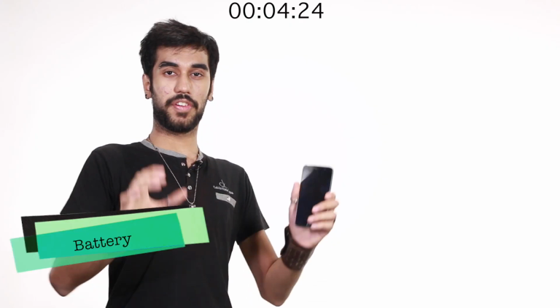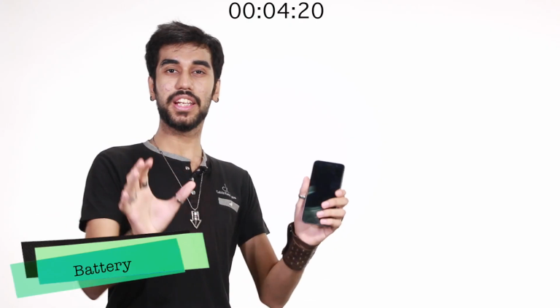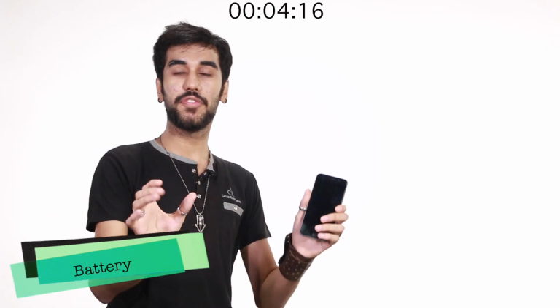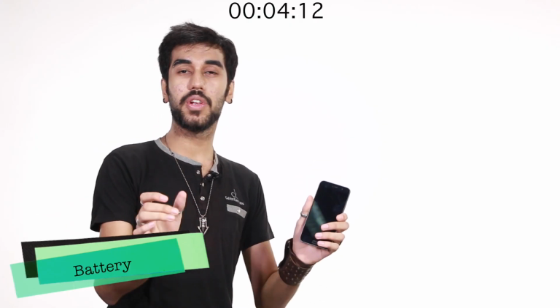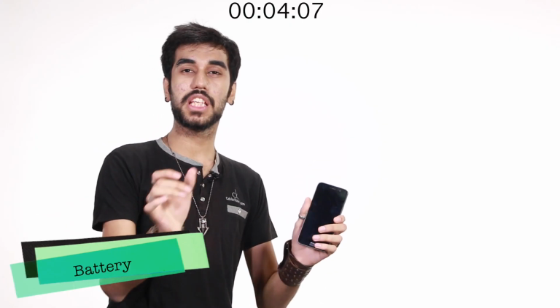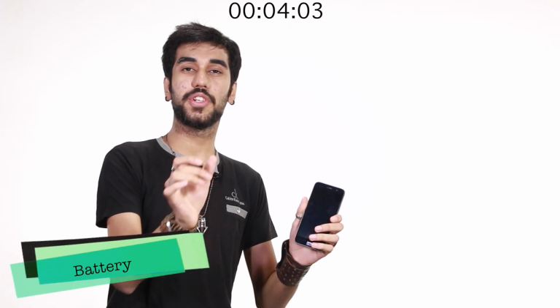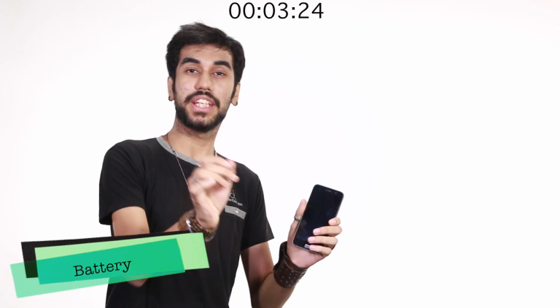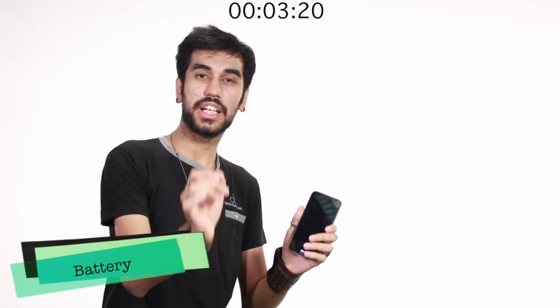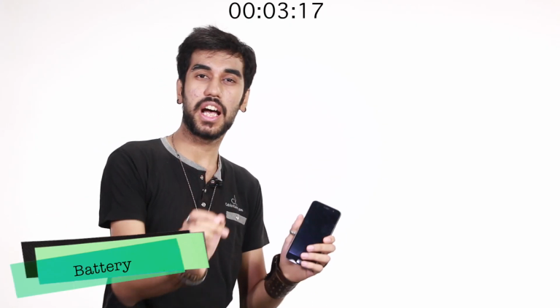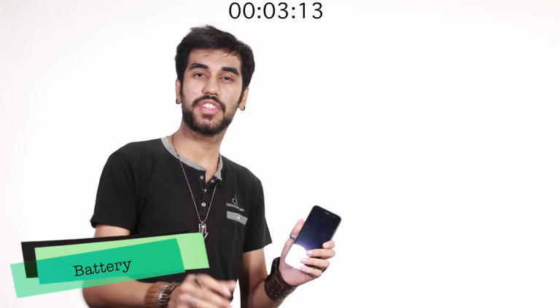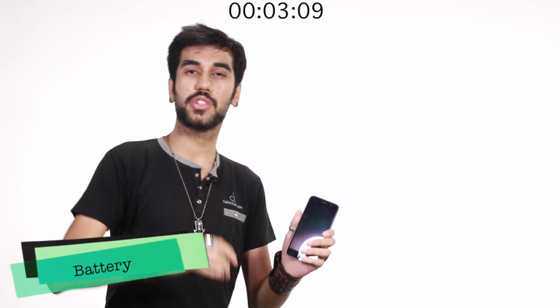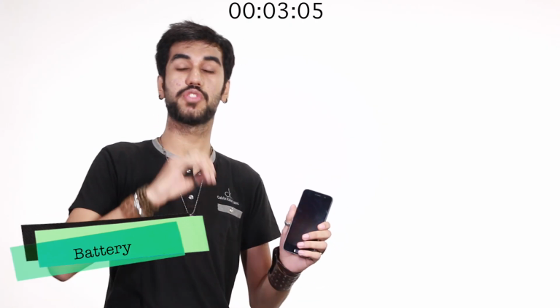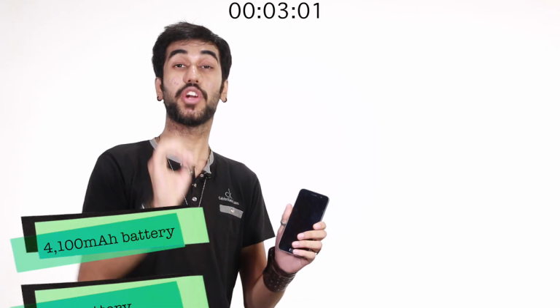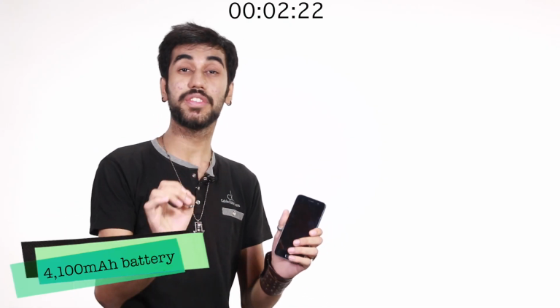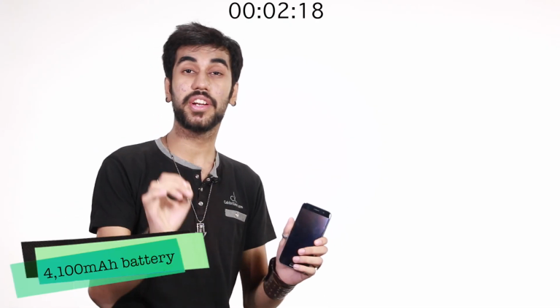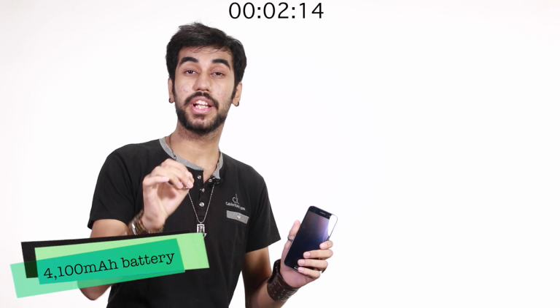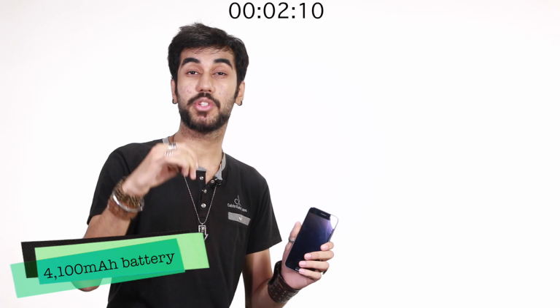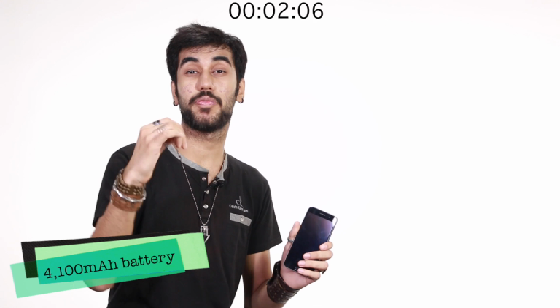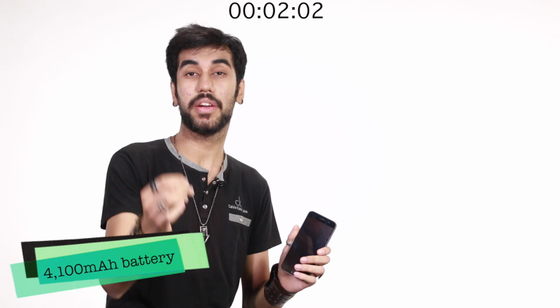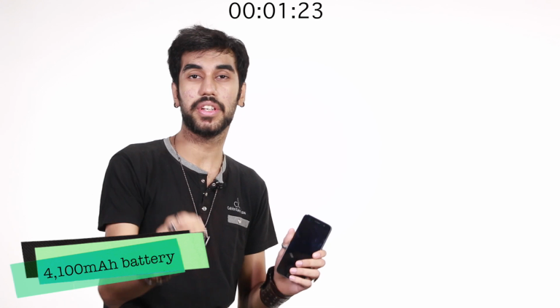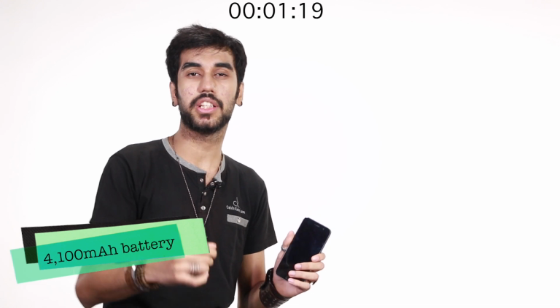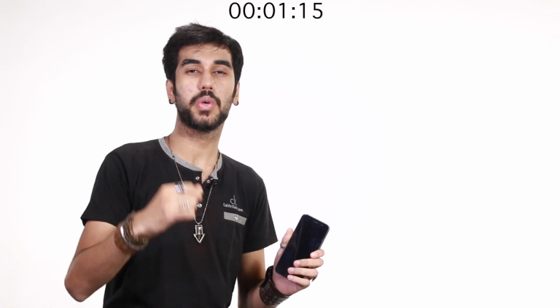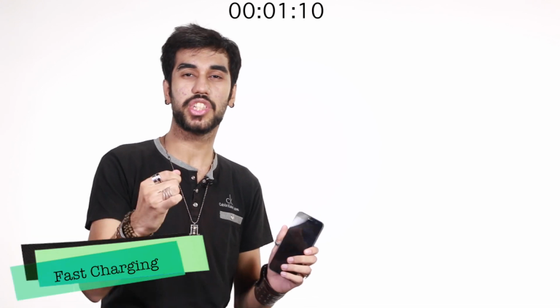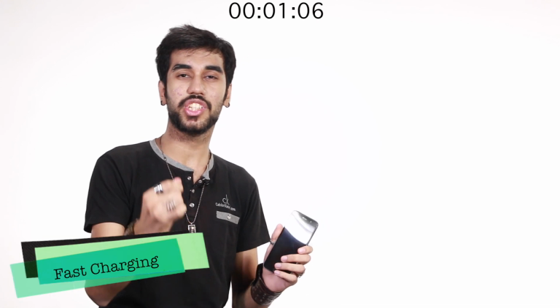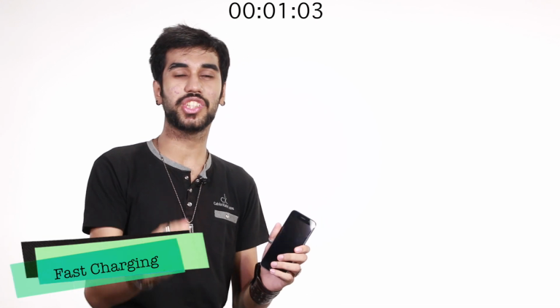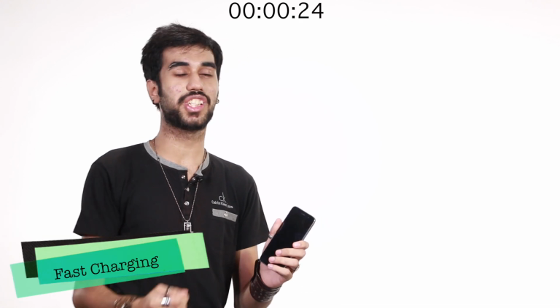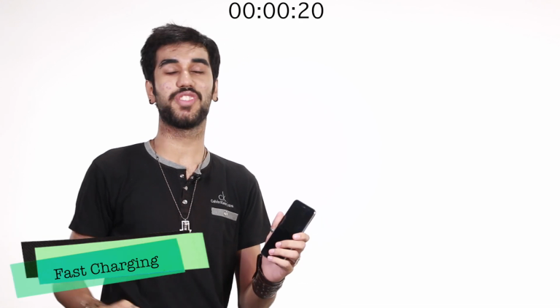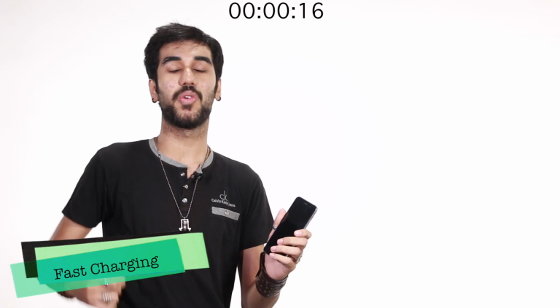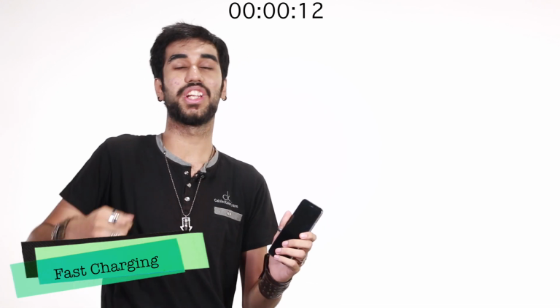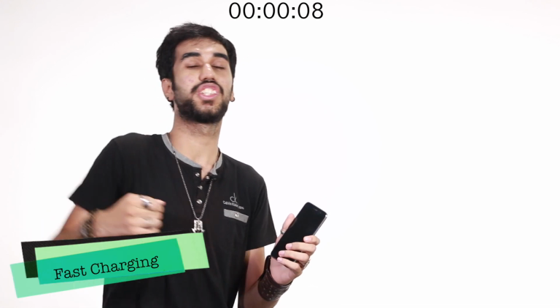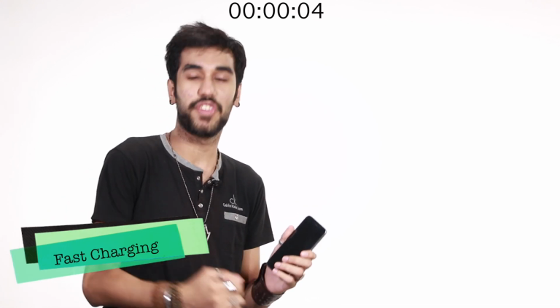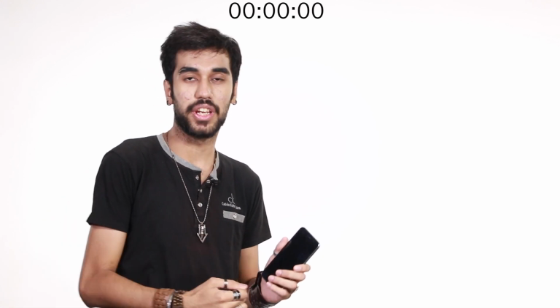Finally, the phone lasts for a day and a half thanks to its 4100mAh battery, and the quick charging charges the phone in a jiffy.